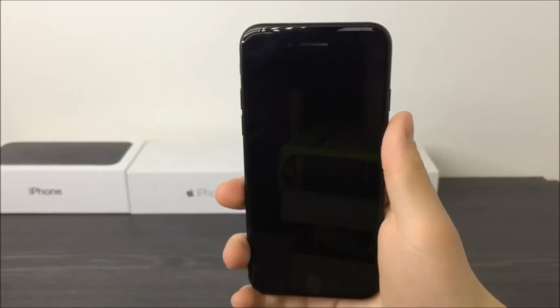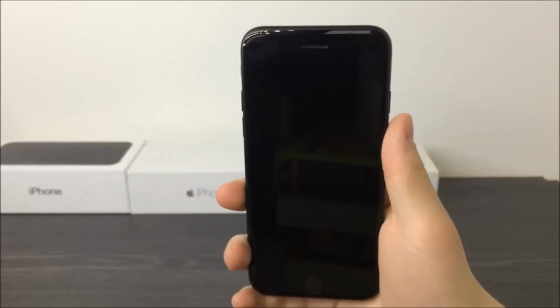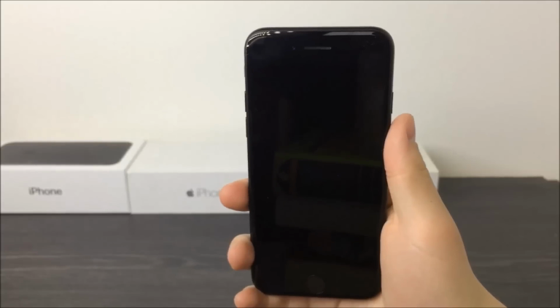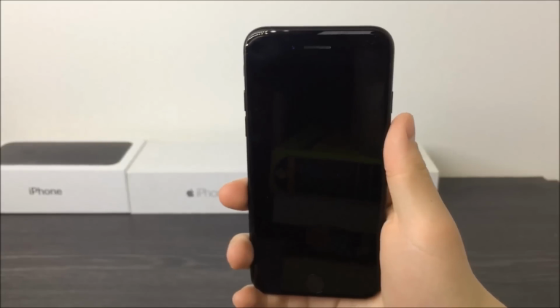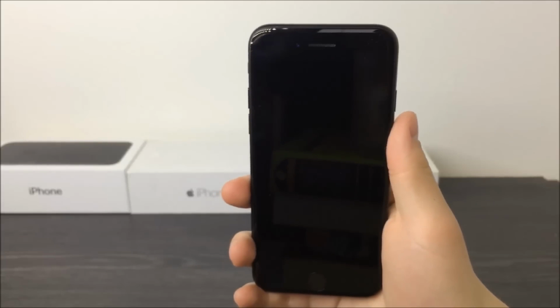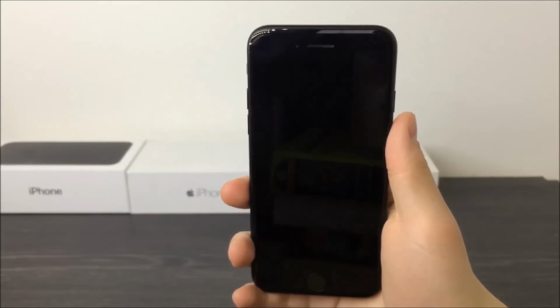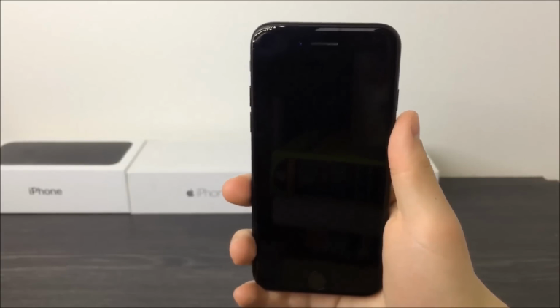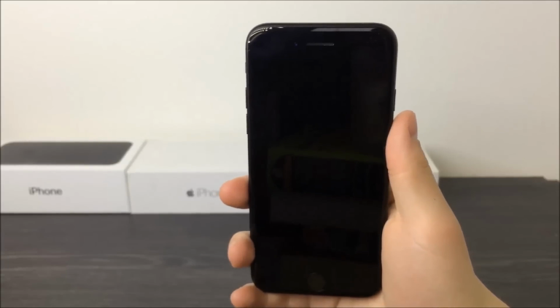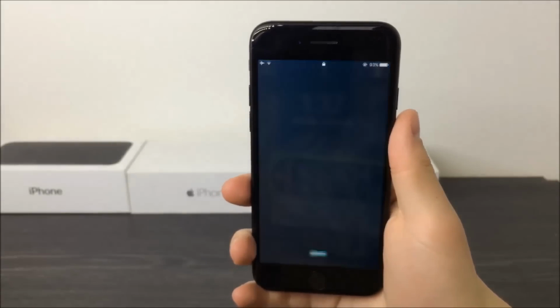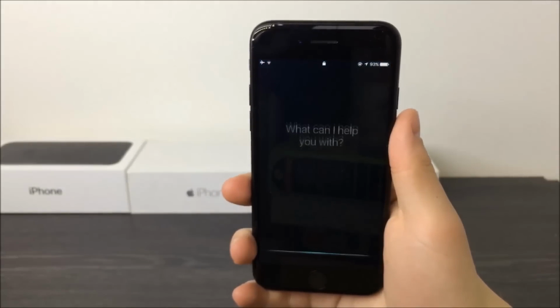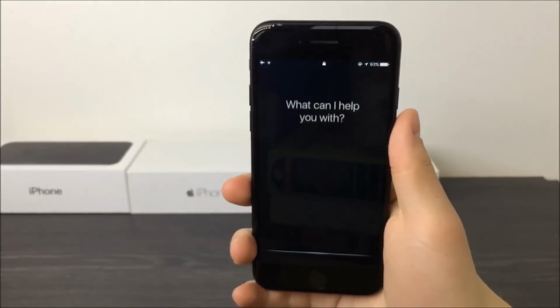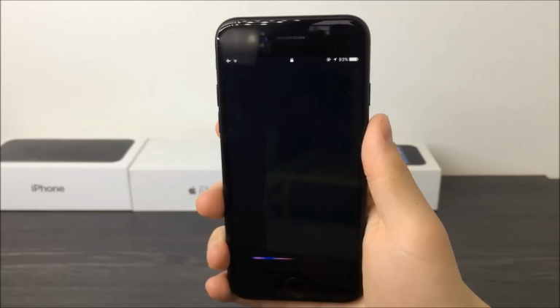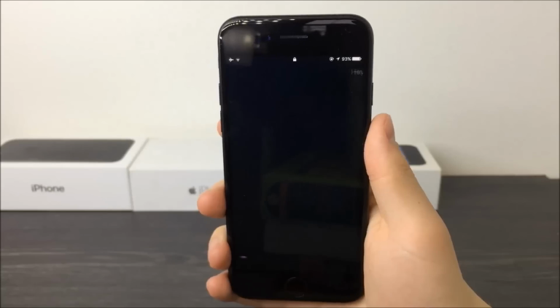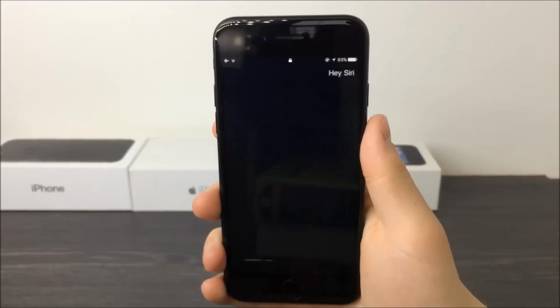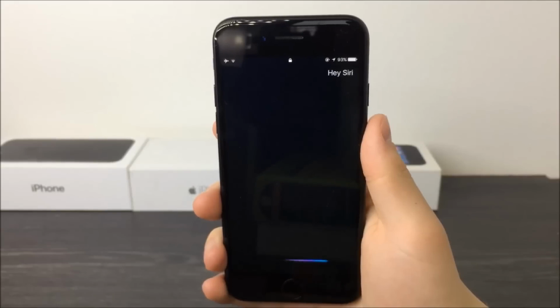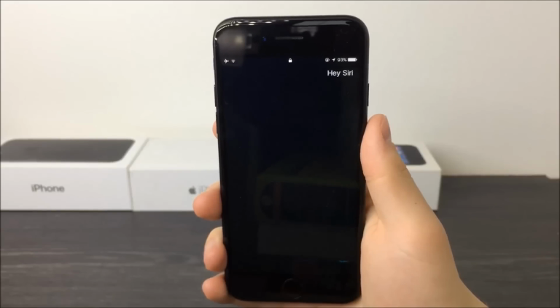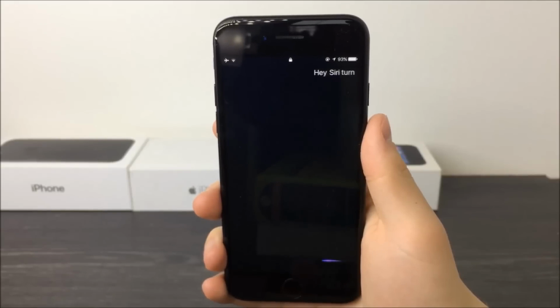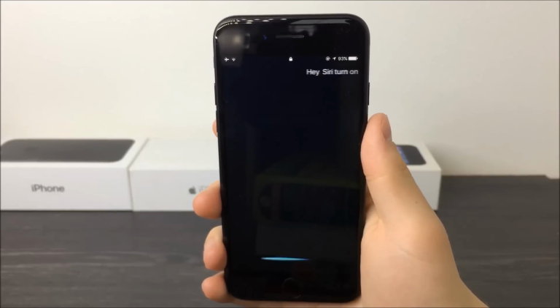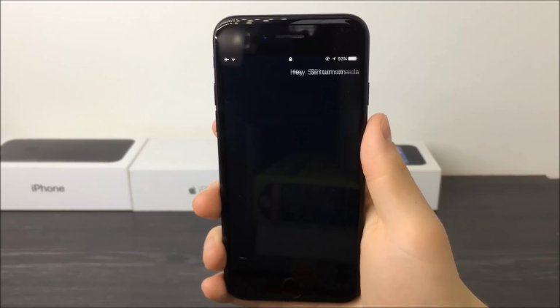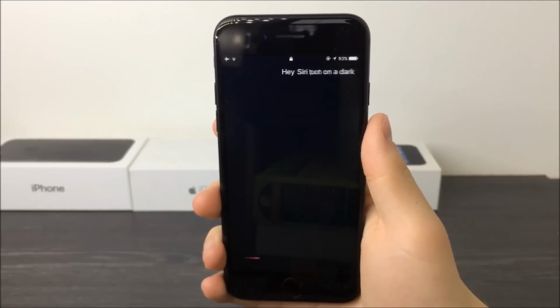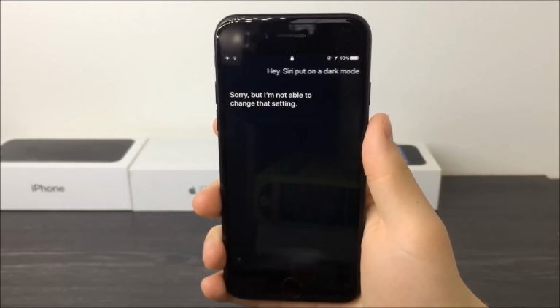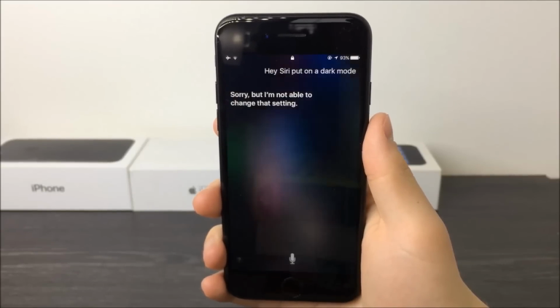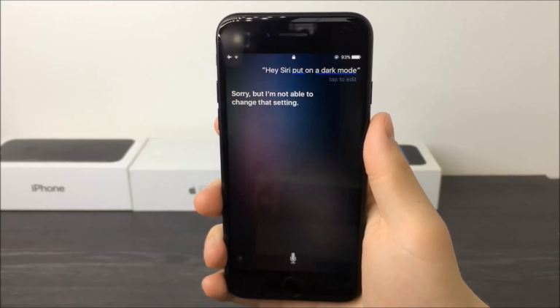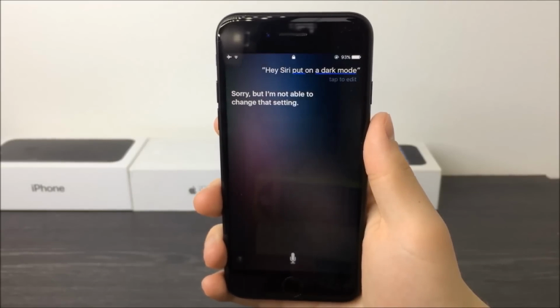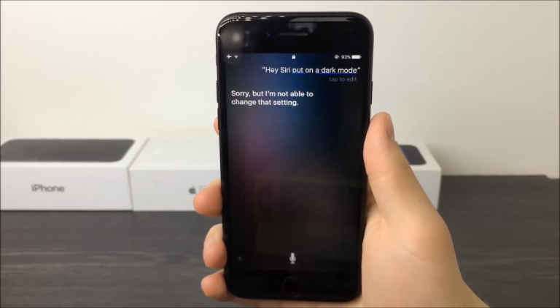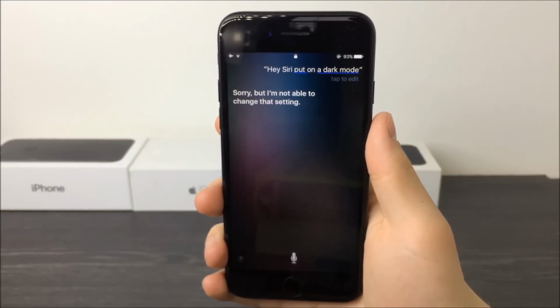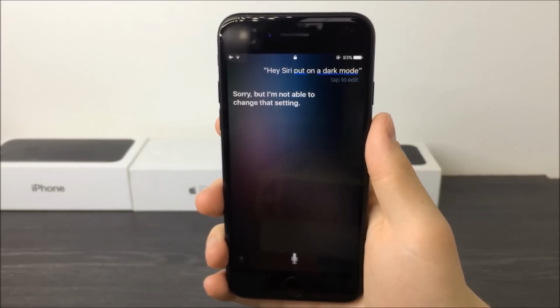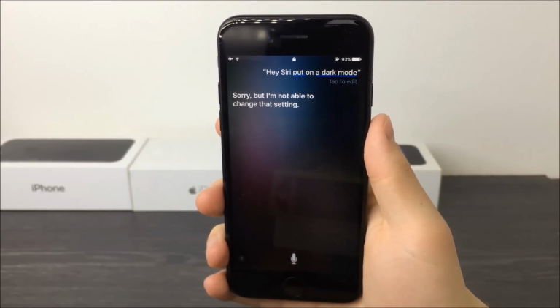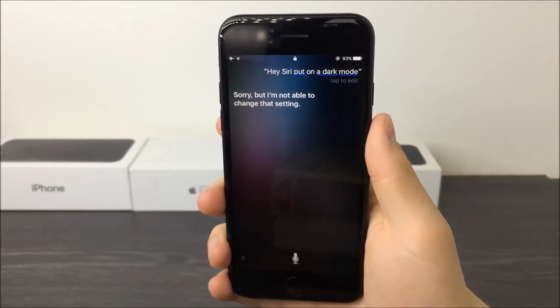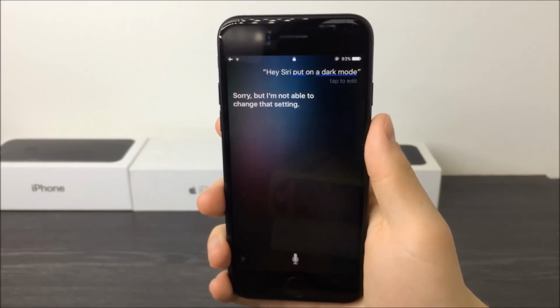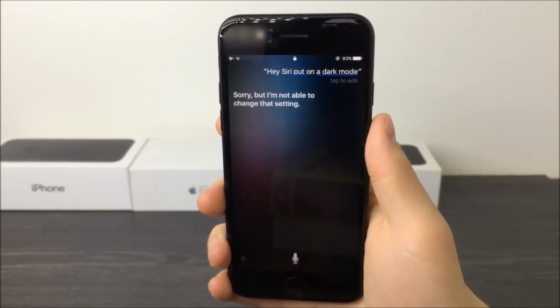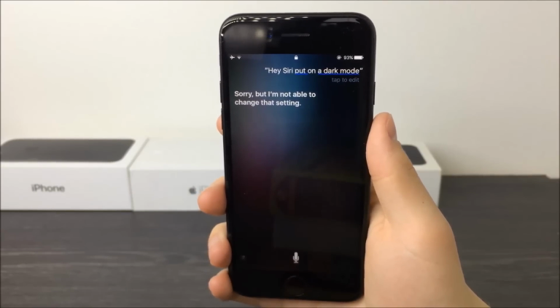Hey Siri, turn on dark mode. Sorry, but I'm not able to change that setting.